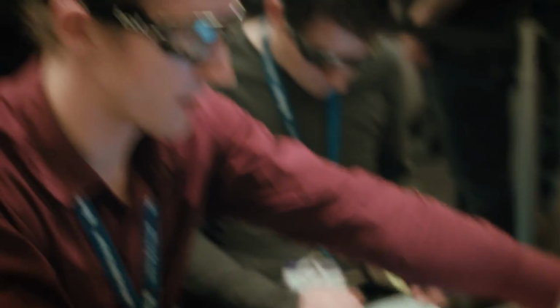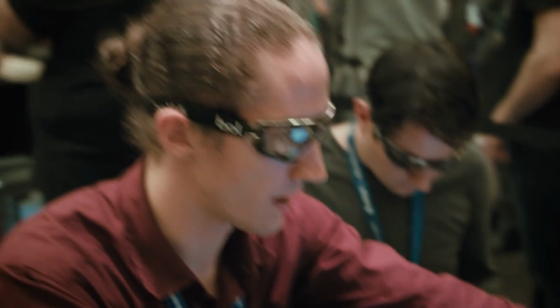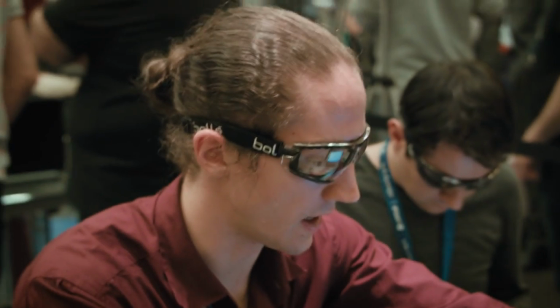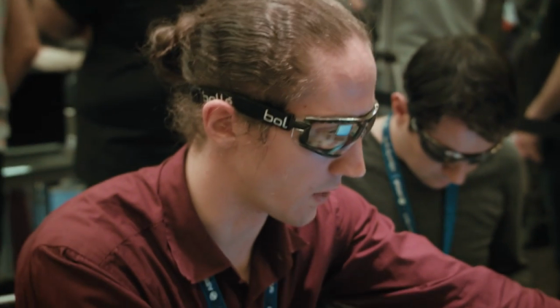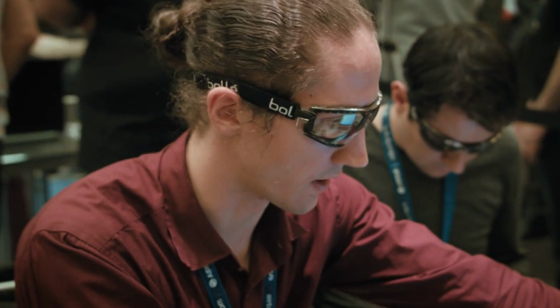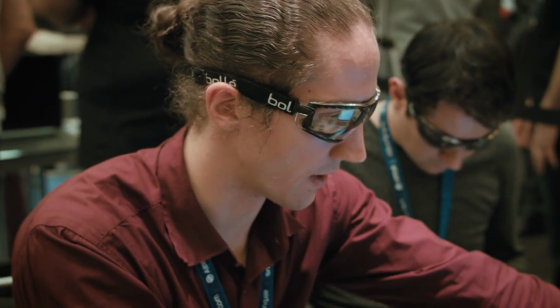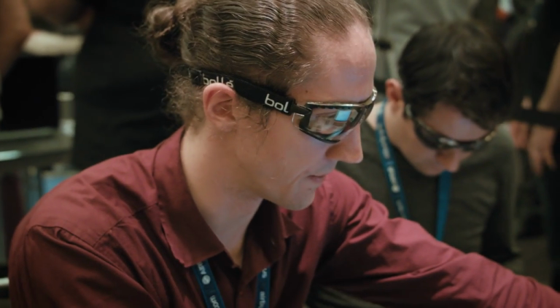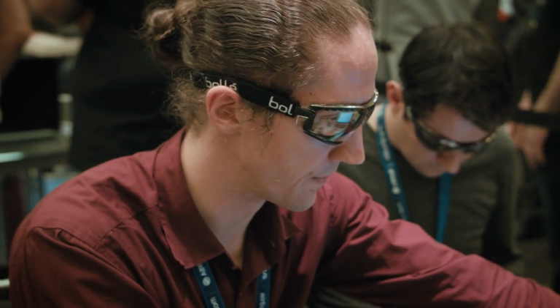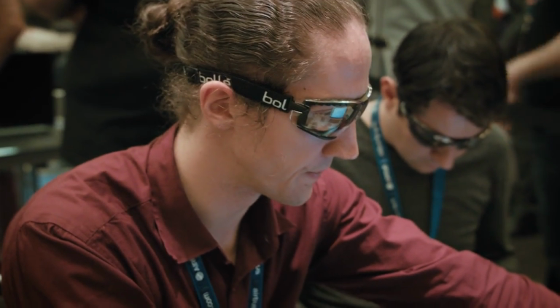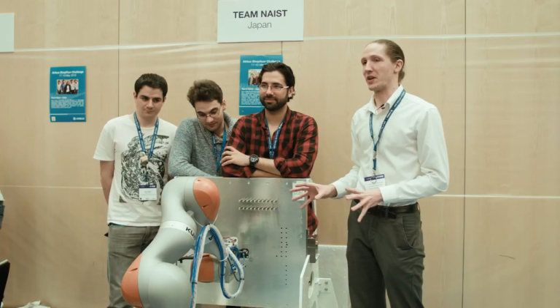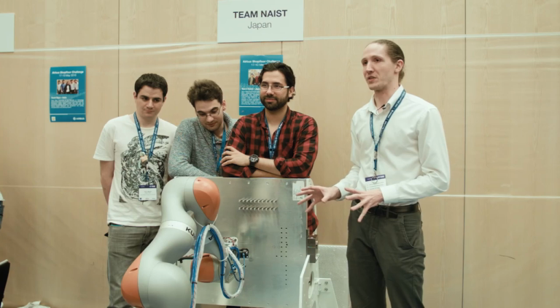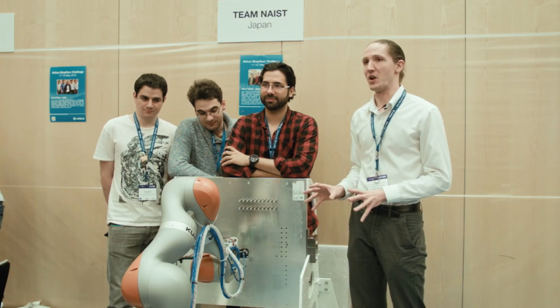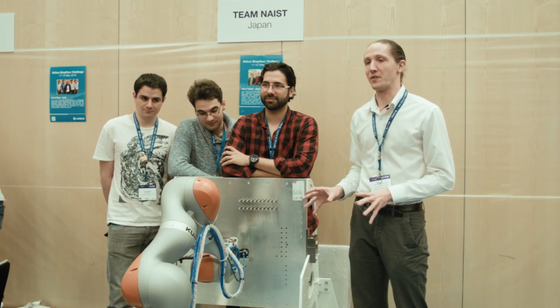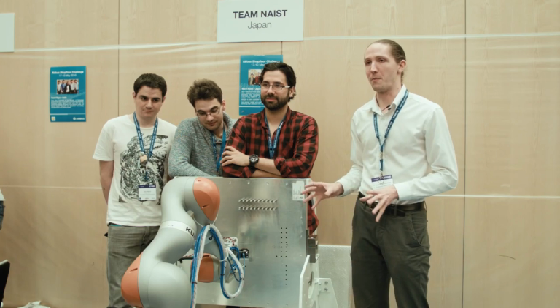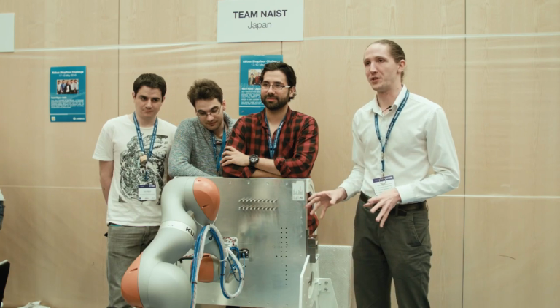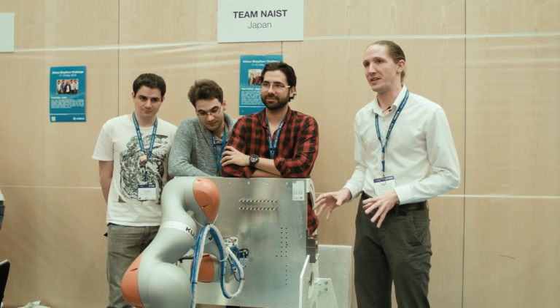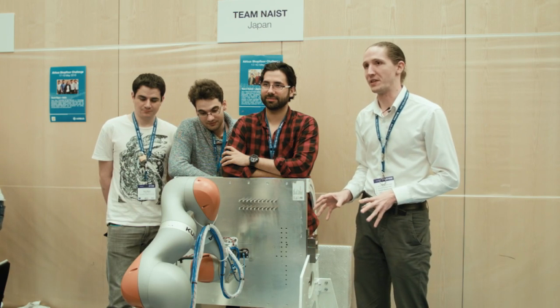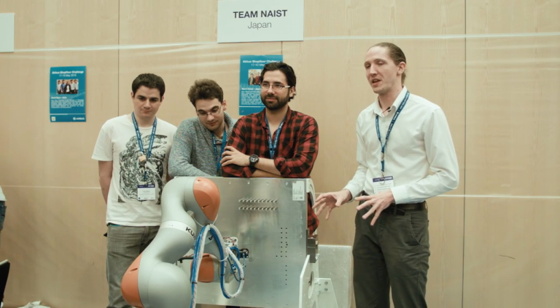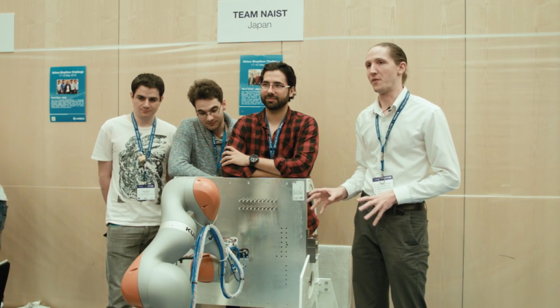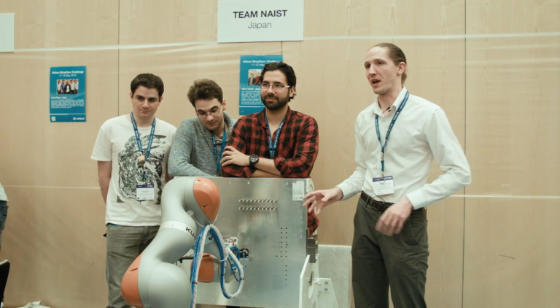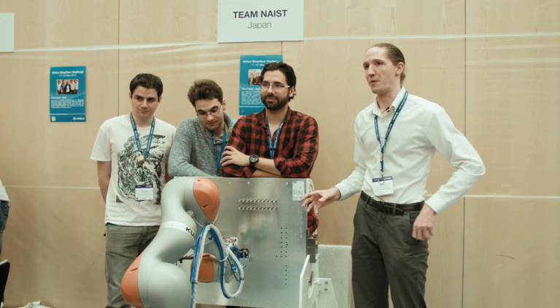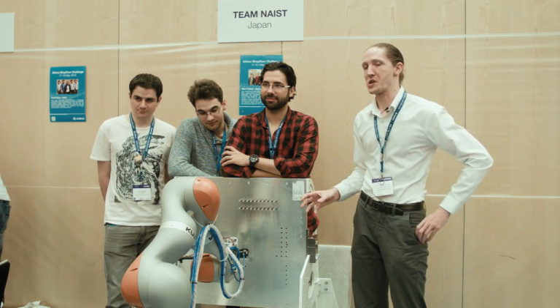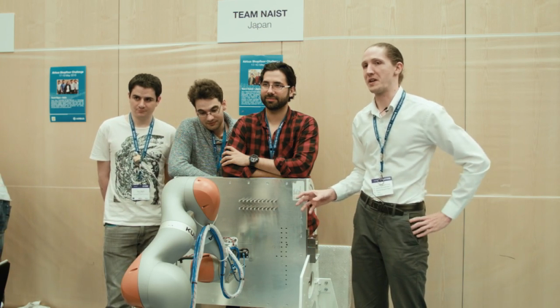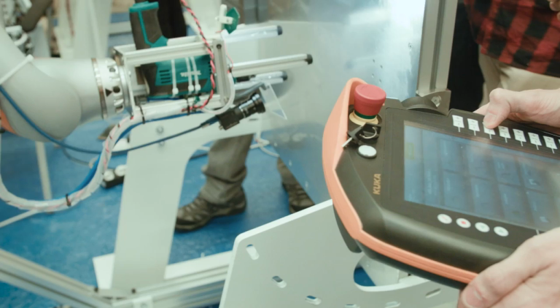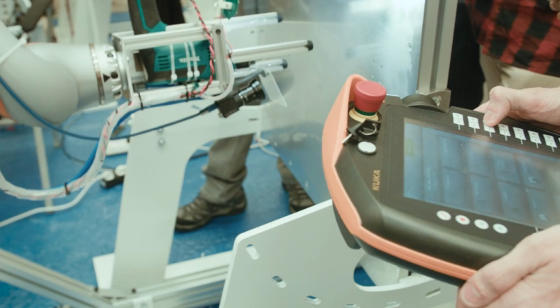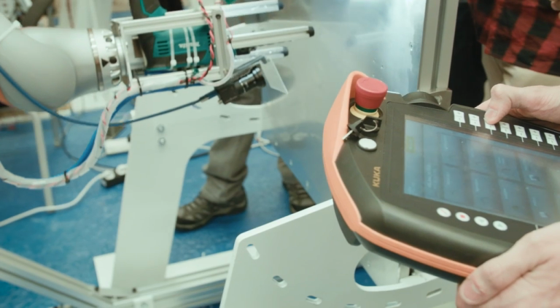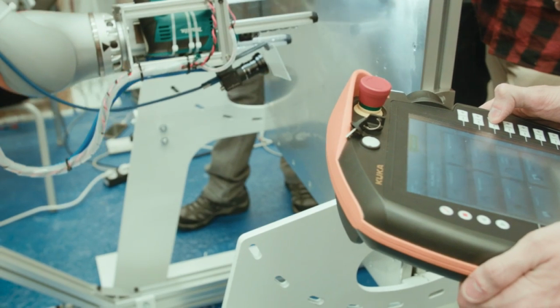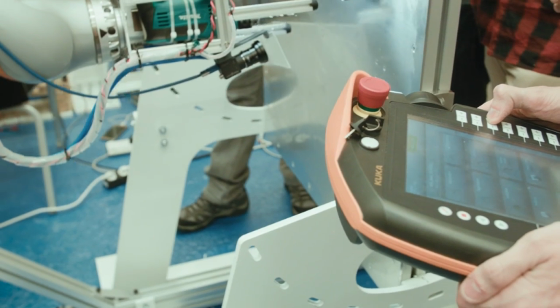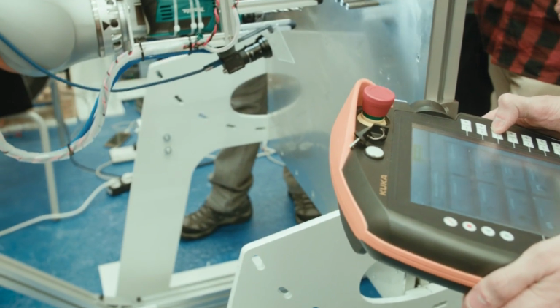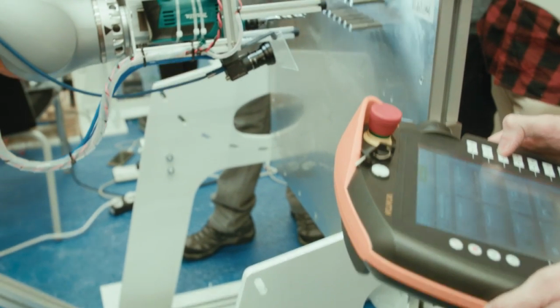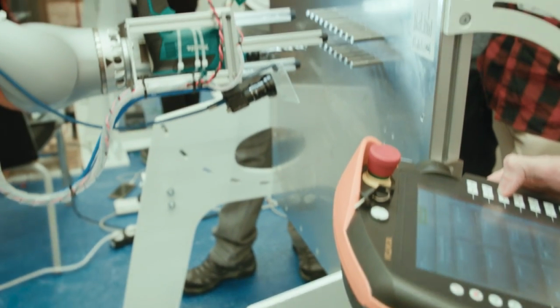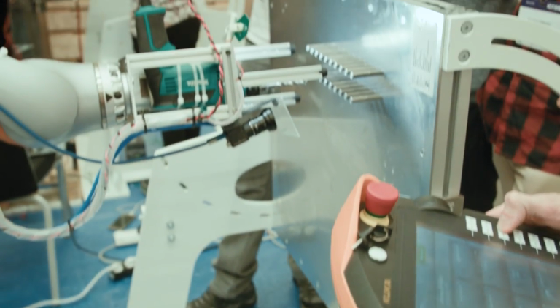There's one more thing about the robot: the force control gives us a lot of opportunities for calibration and for safe operation.